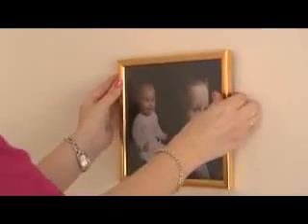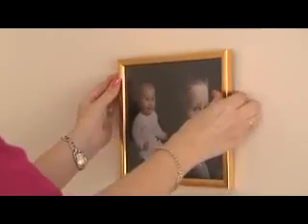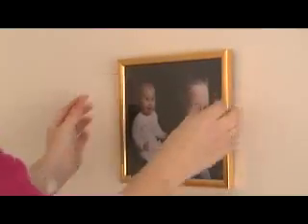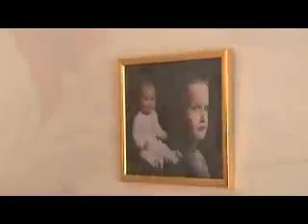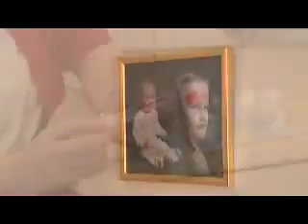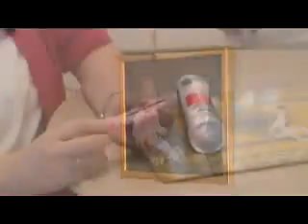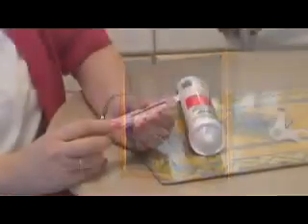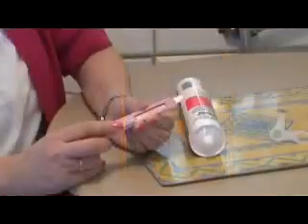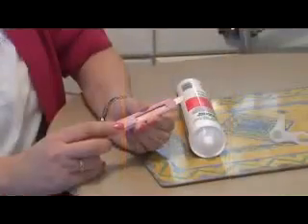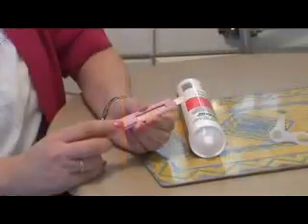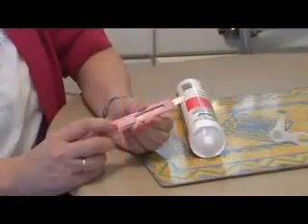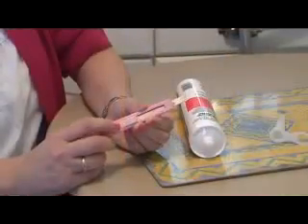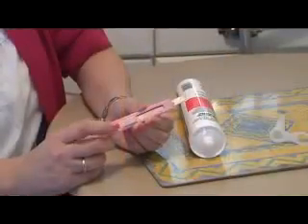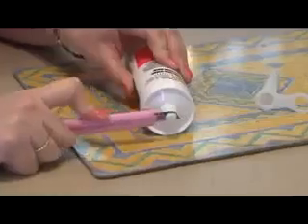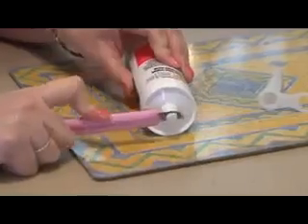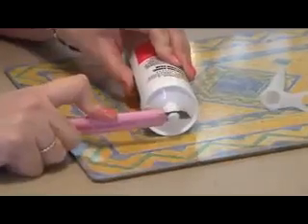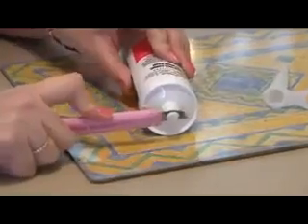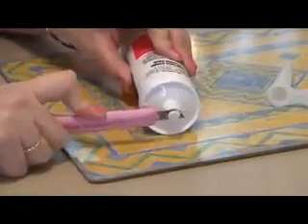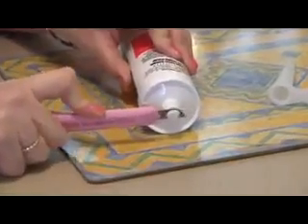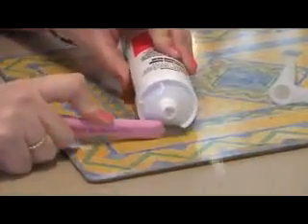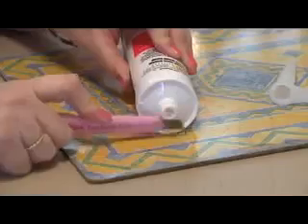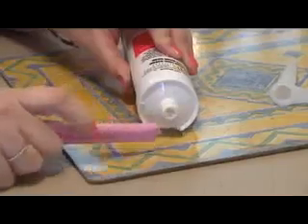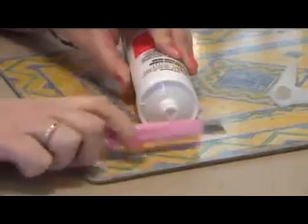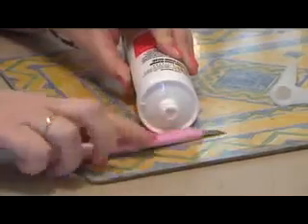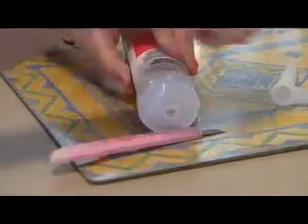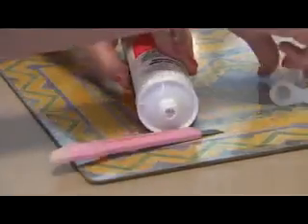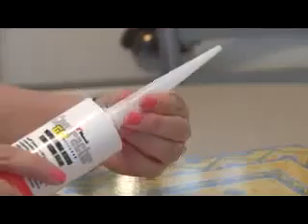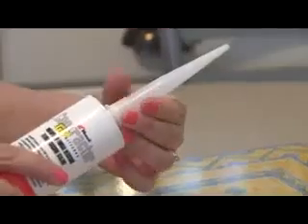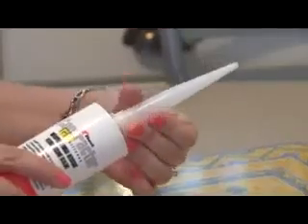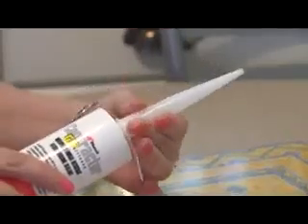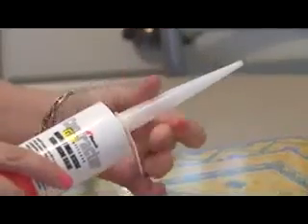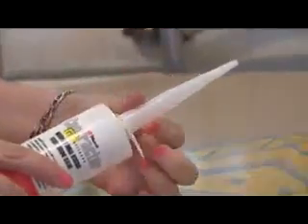A retractable pink snap knife will slice through most jobs with comparative ease, making this the sharpest tool in the box.